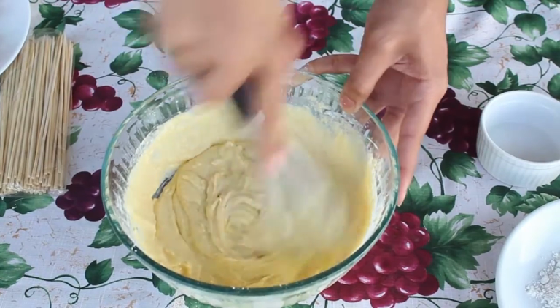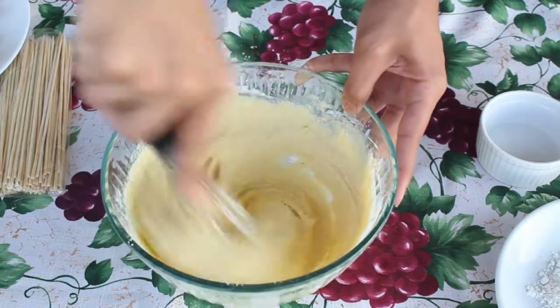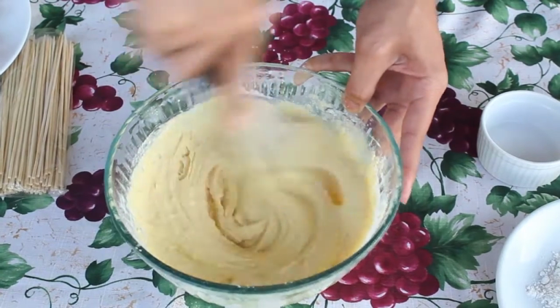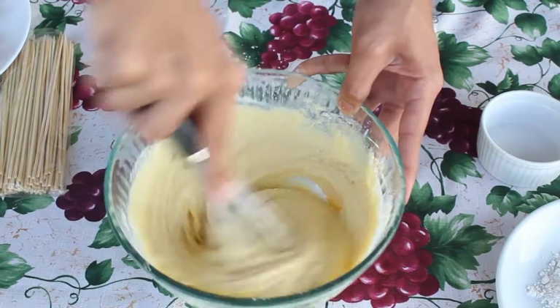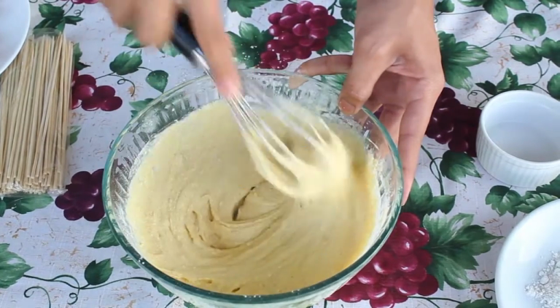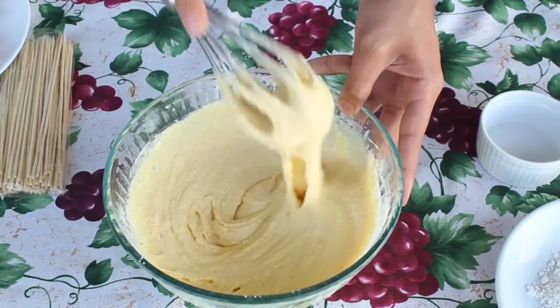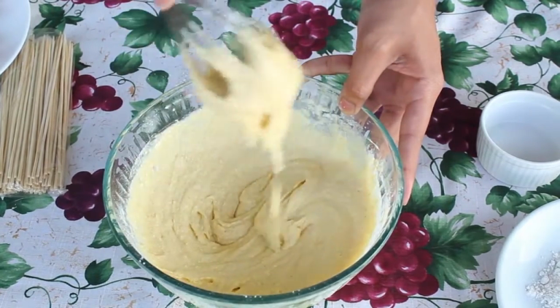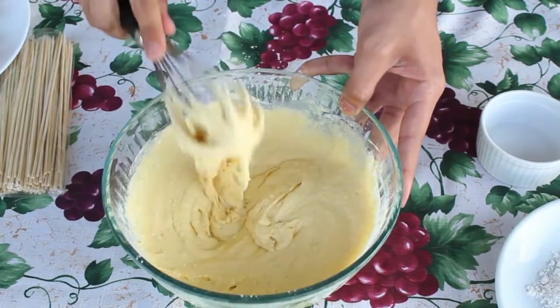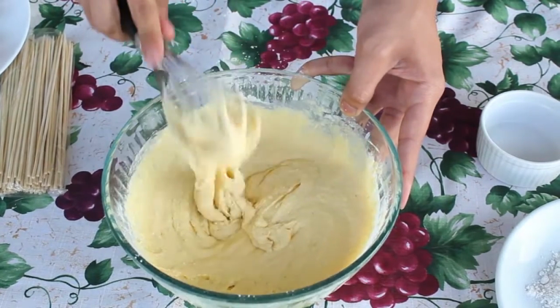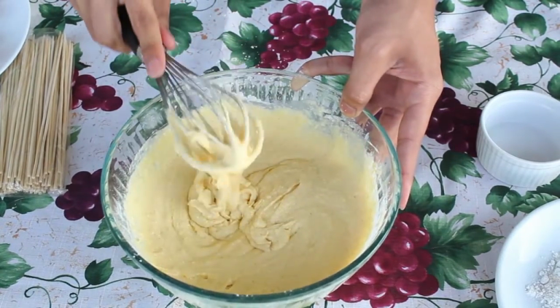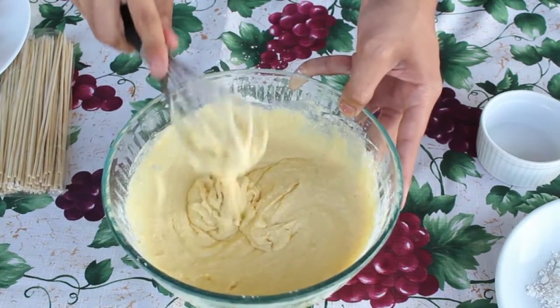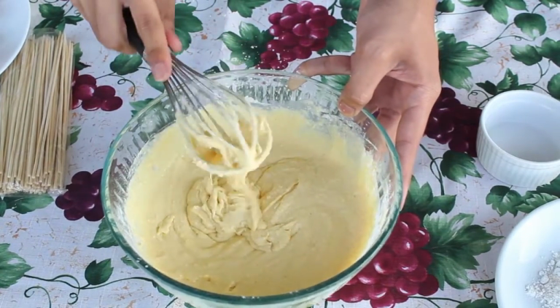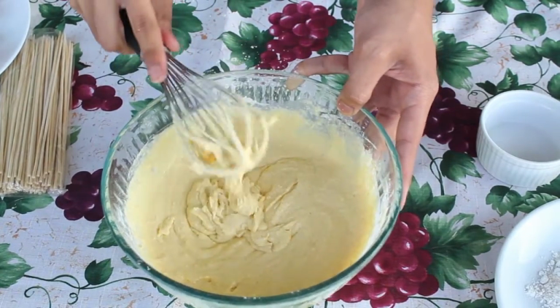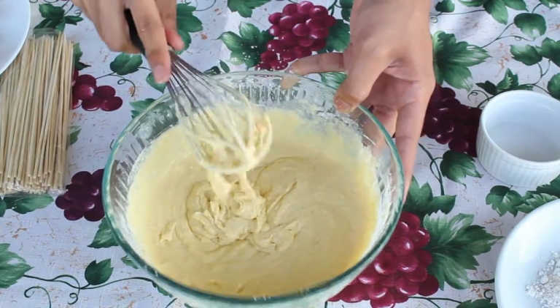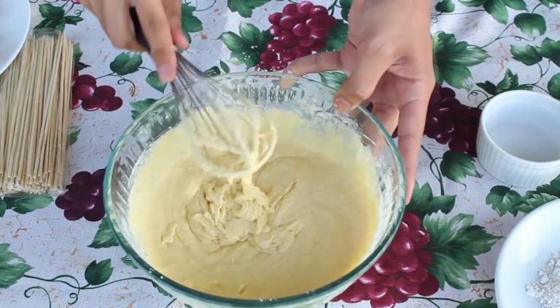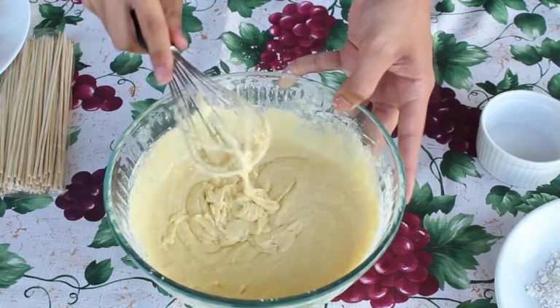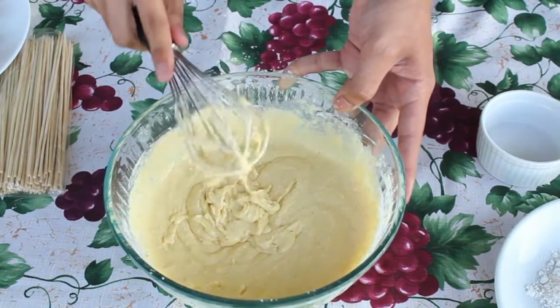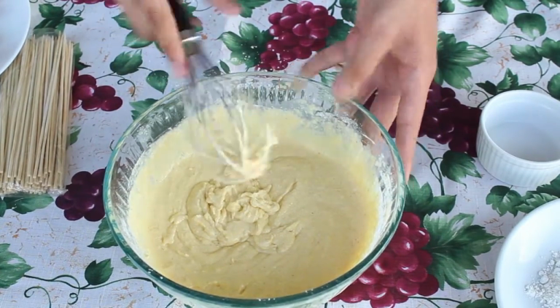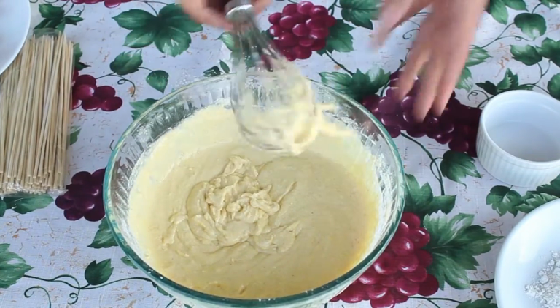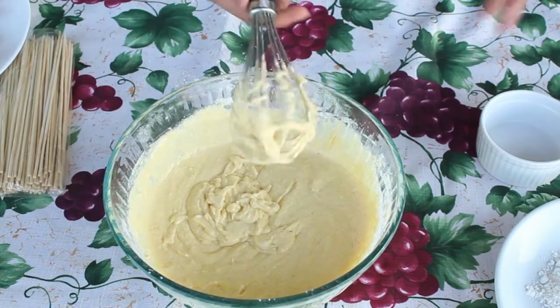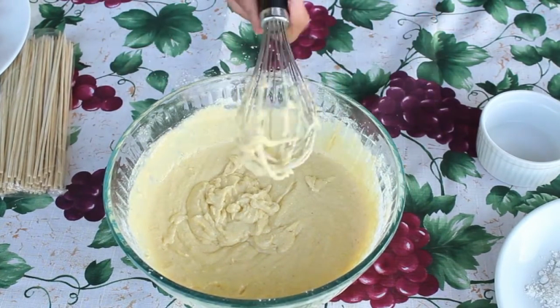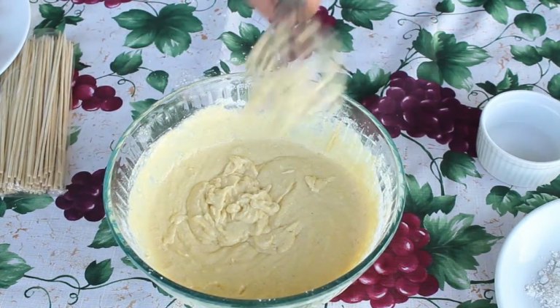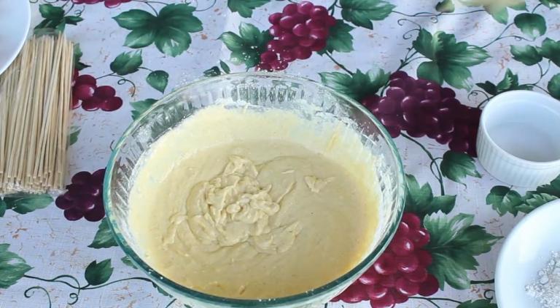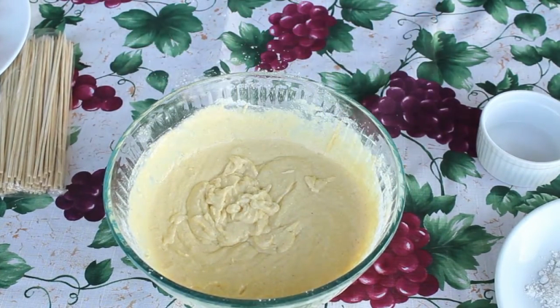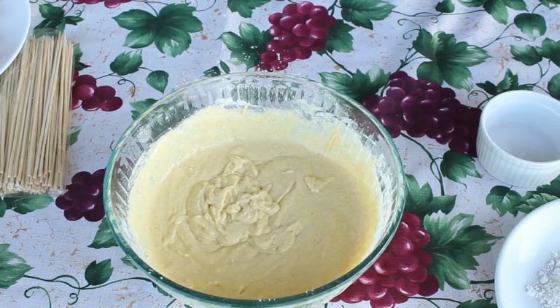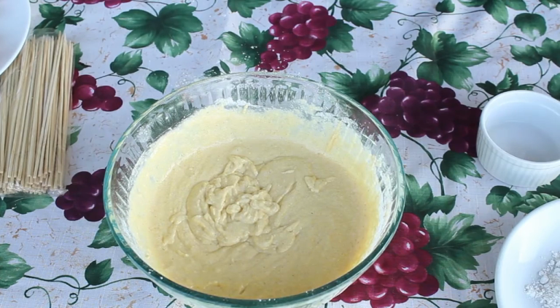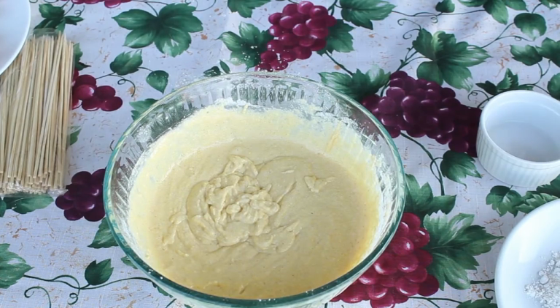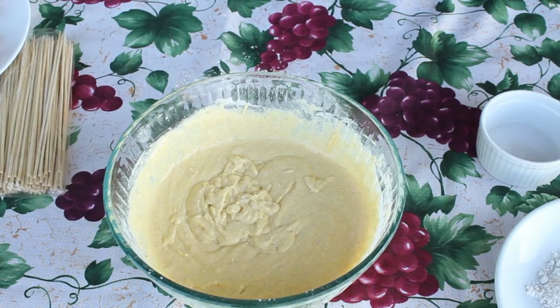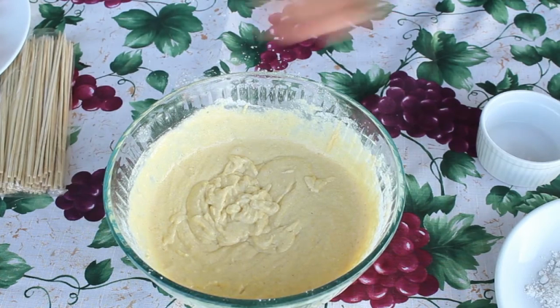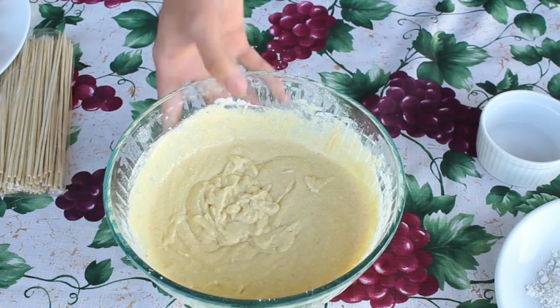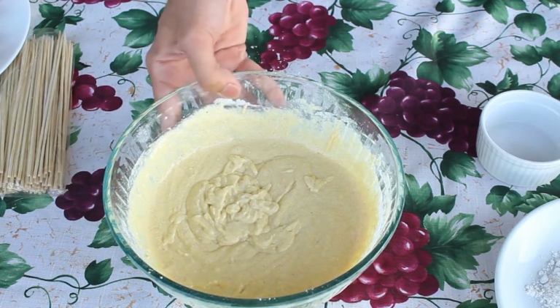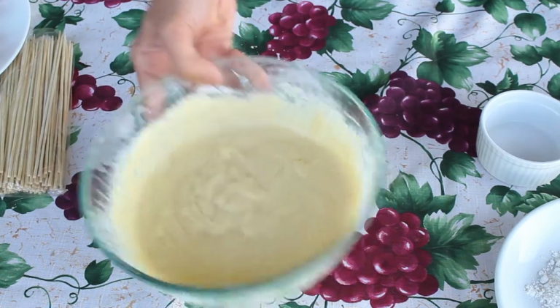Add in your egg and milk mixture and whisk it until you have a nice, smooth and thick batter. That's how it should look. Set it aside while you work on your hot dogs.